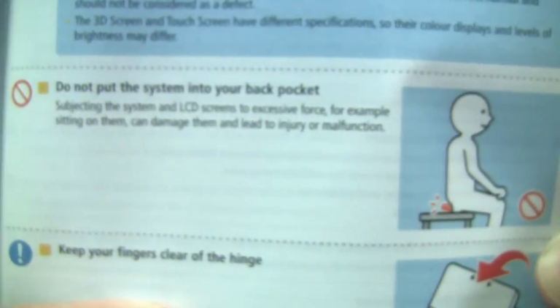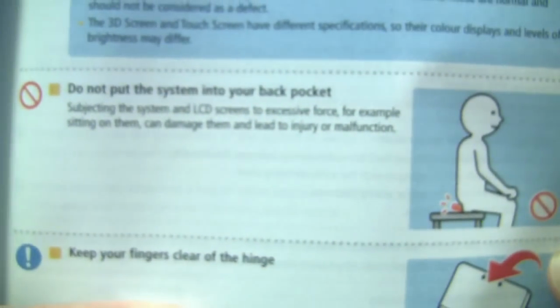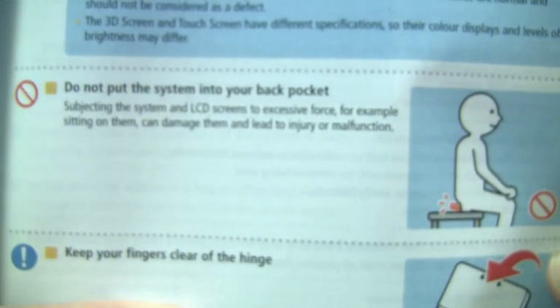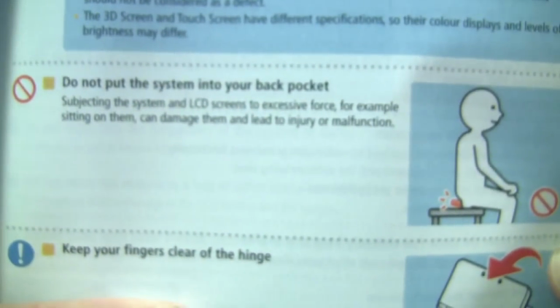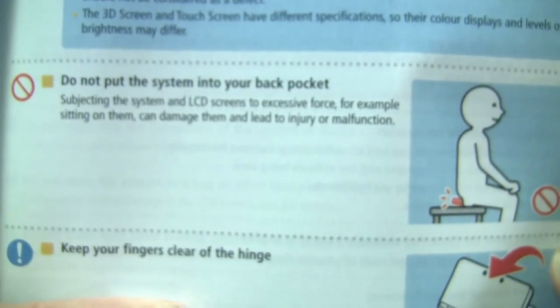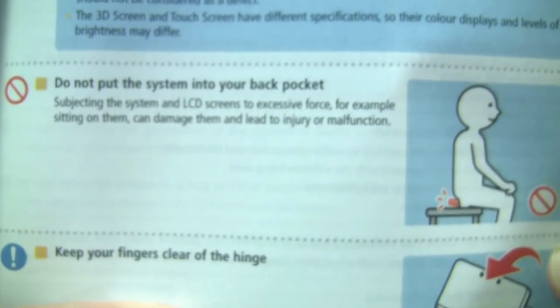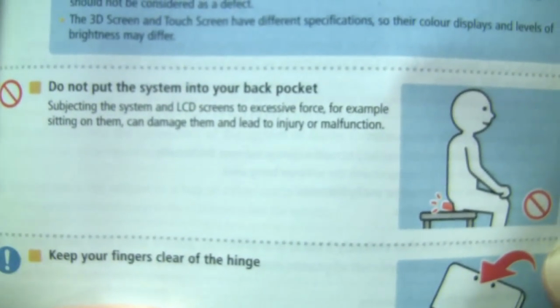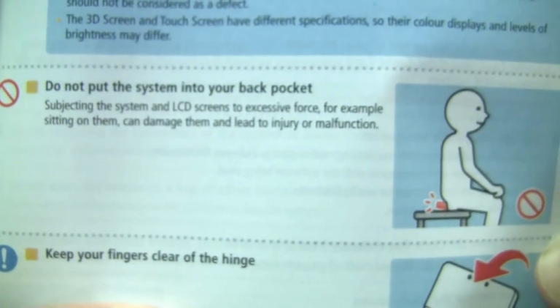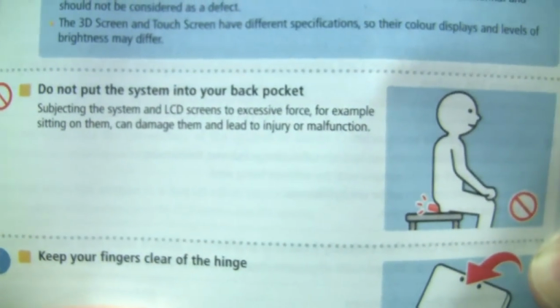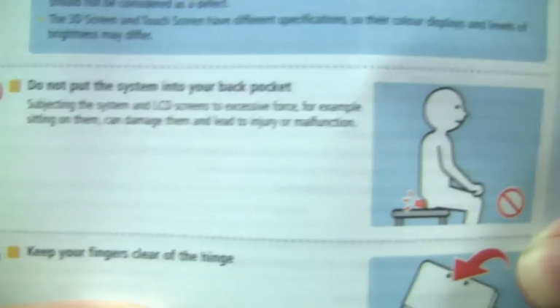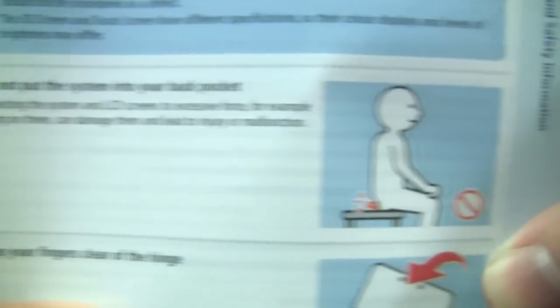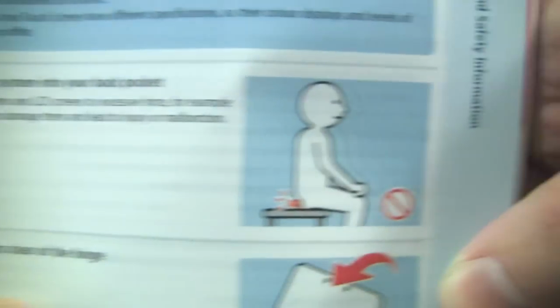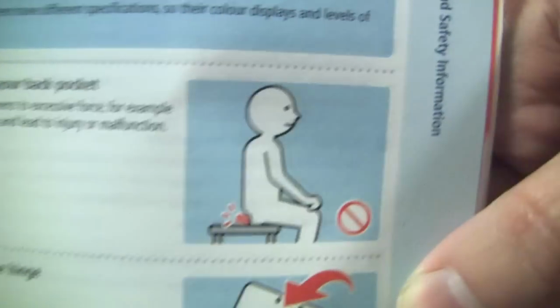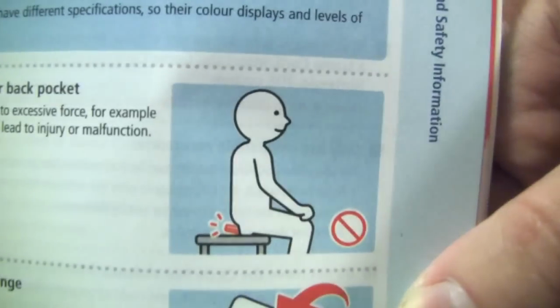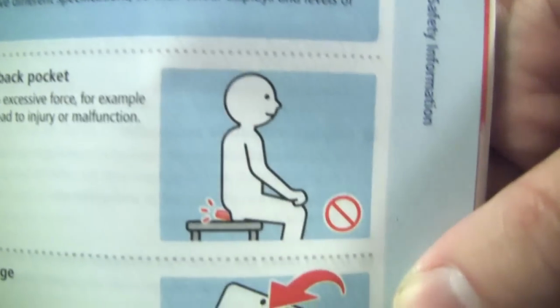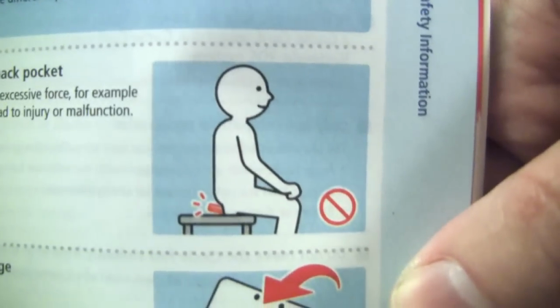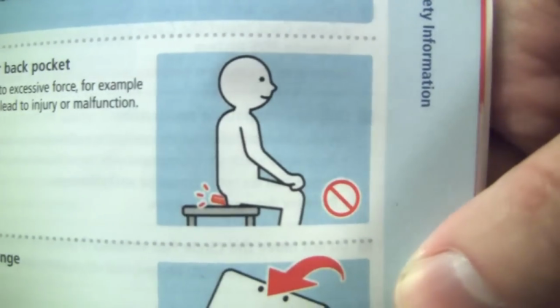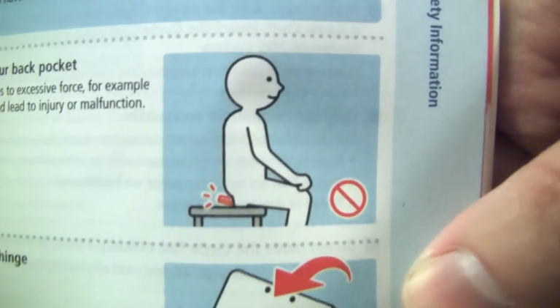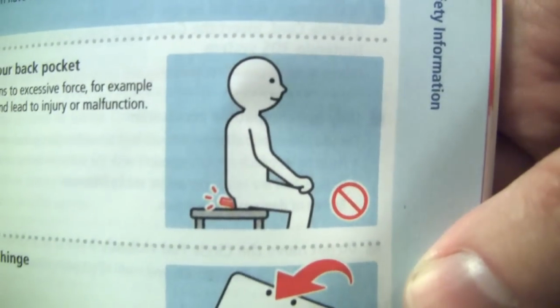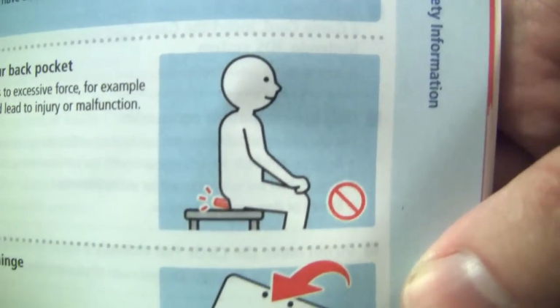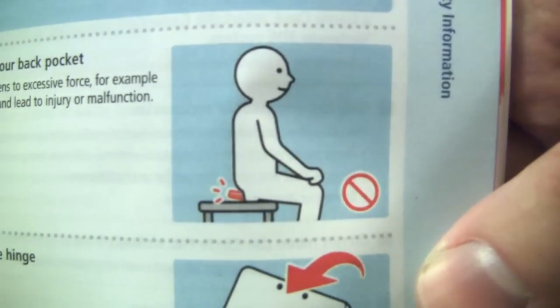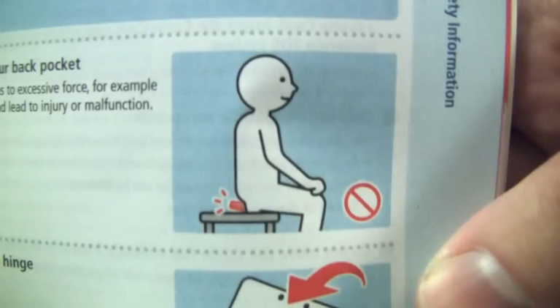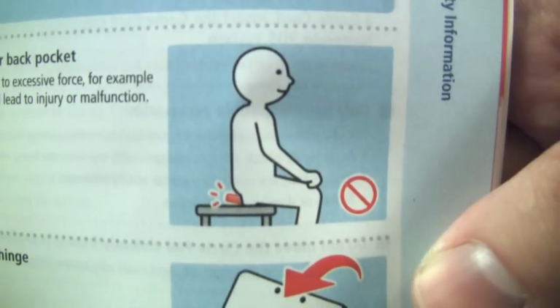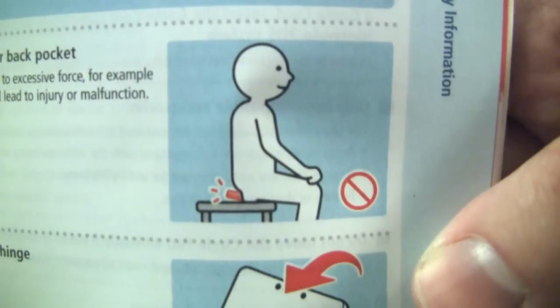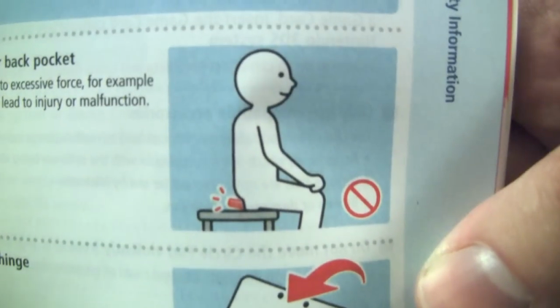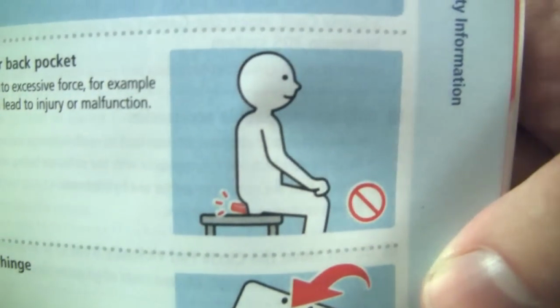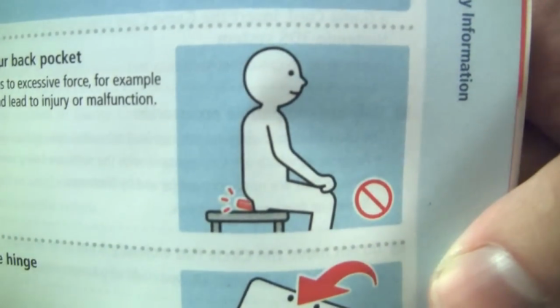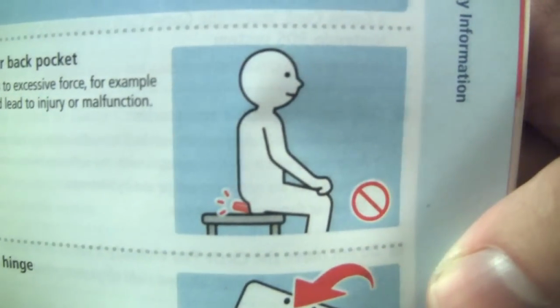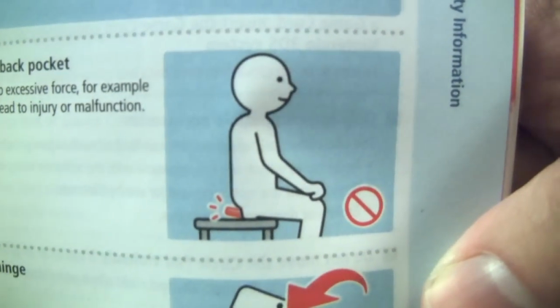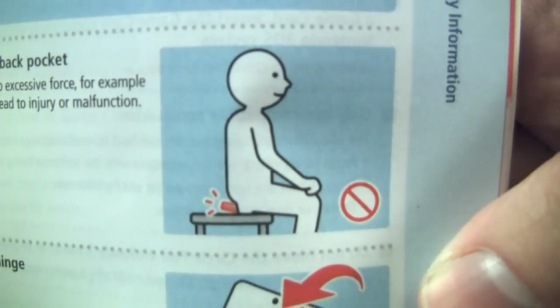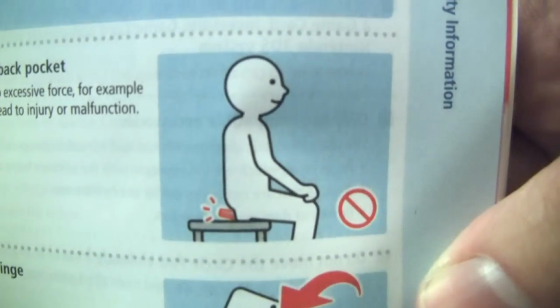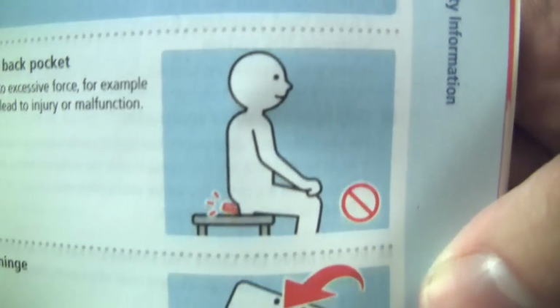Do not put the system into your back pocket. Yeah. Well done, Nintendo. Nobody spotted that in the factory, eh?